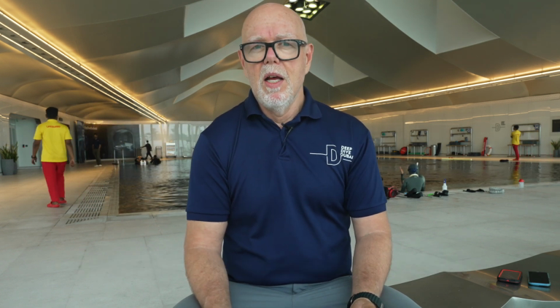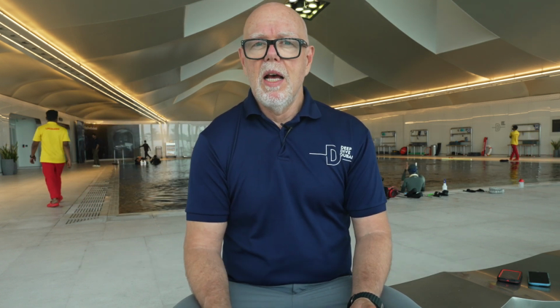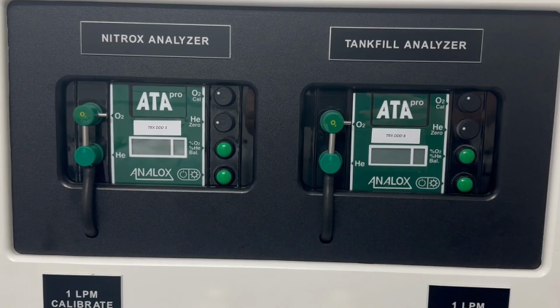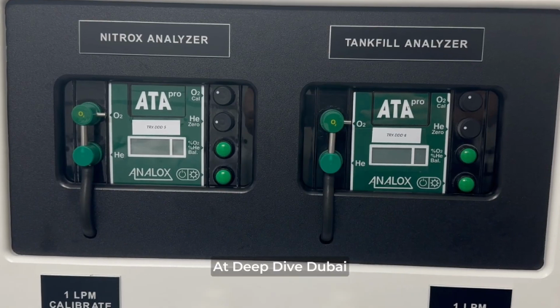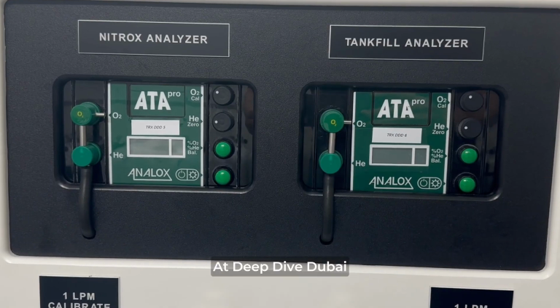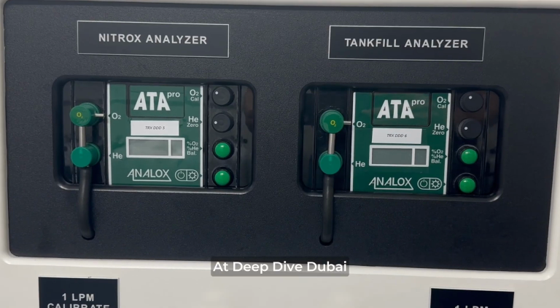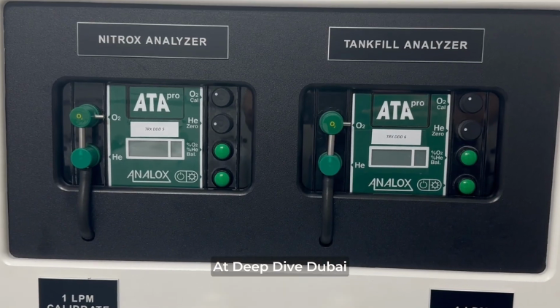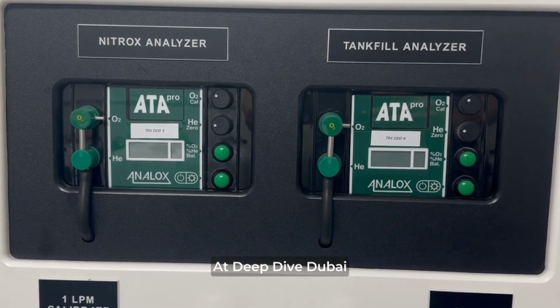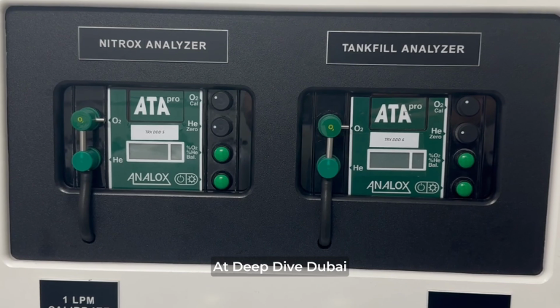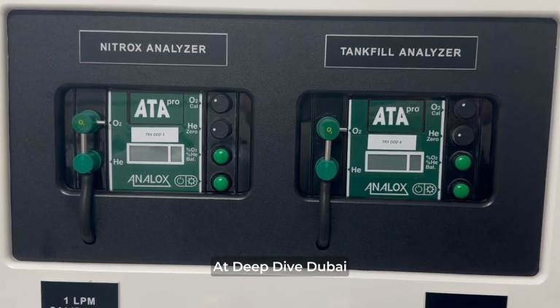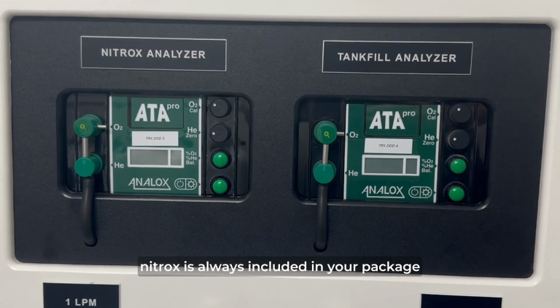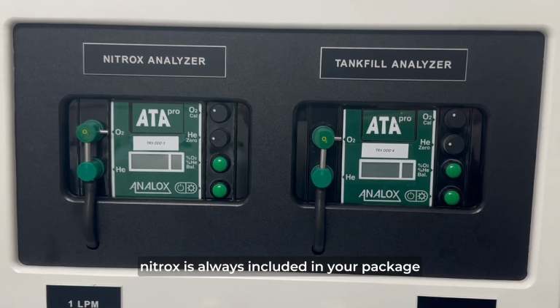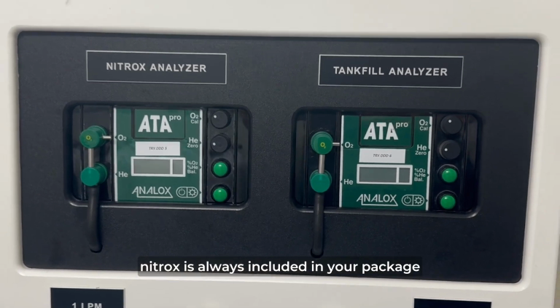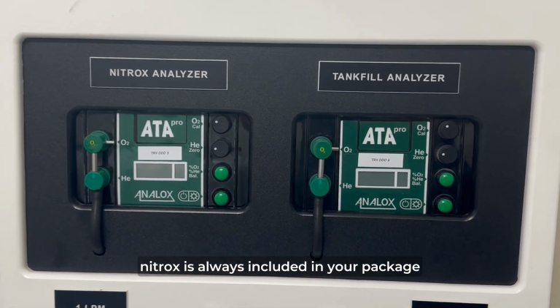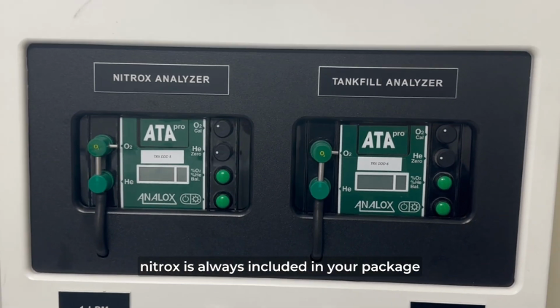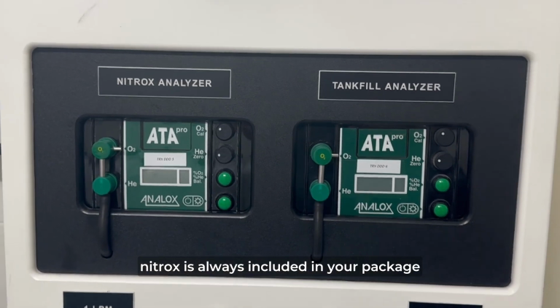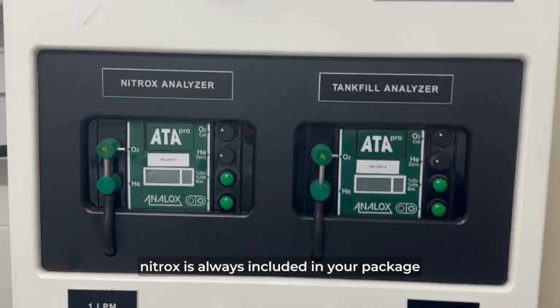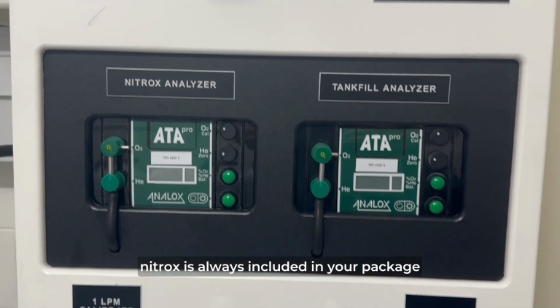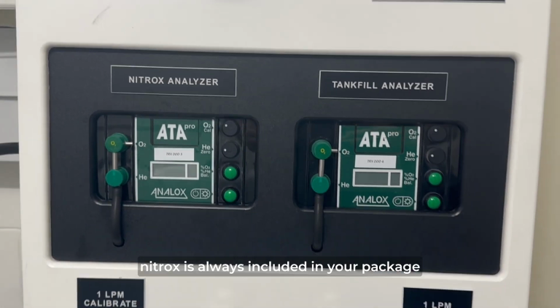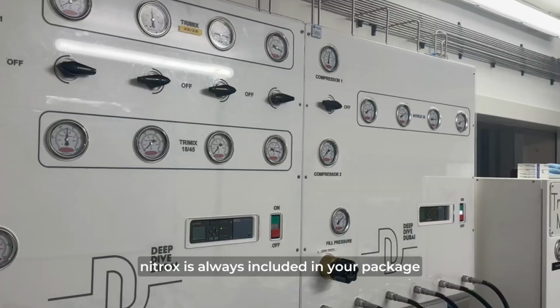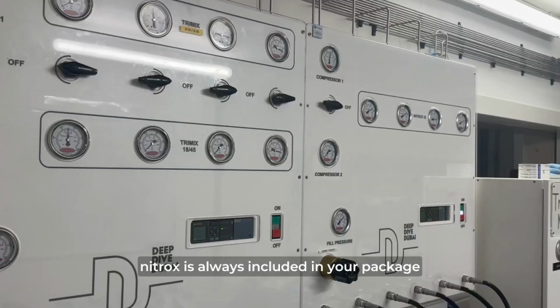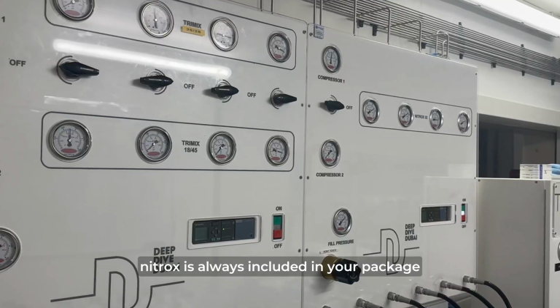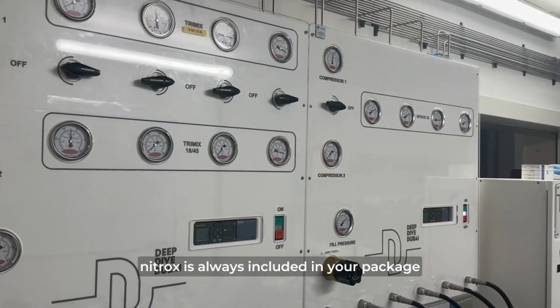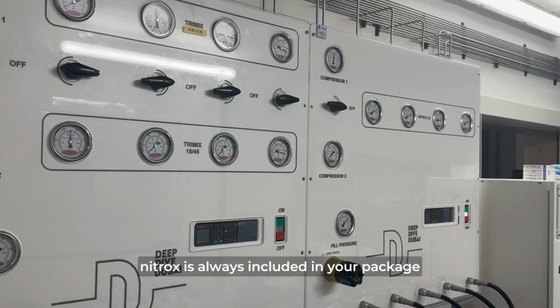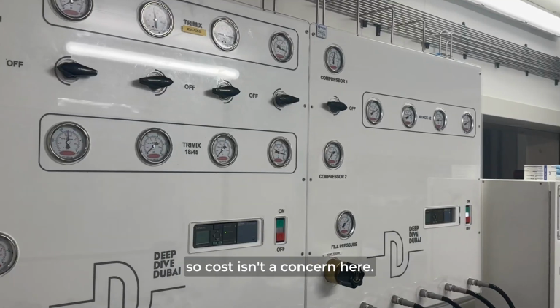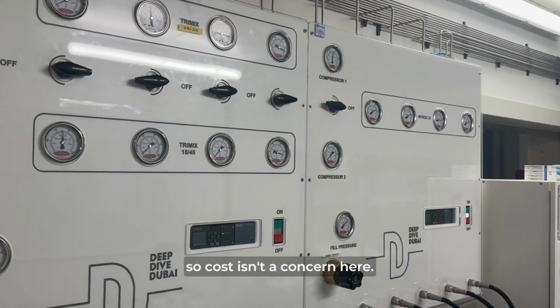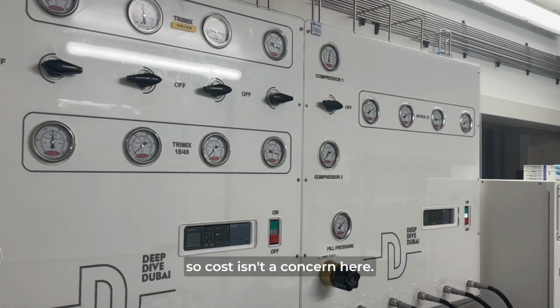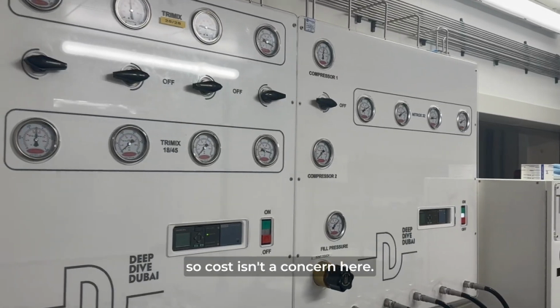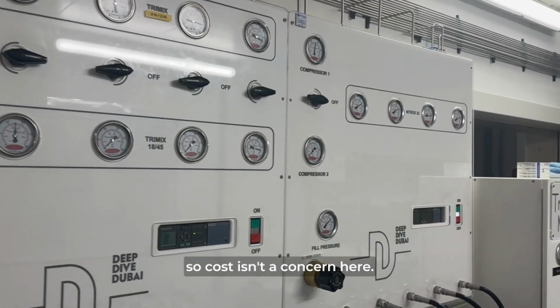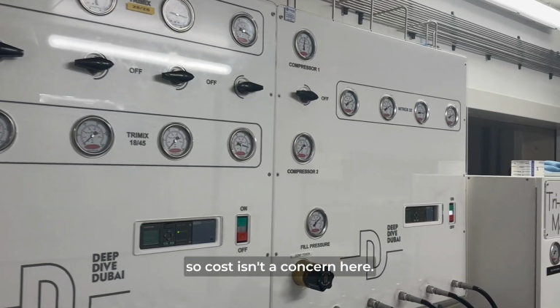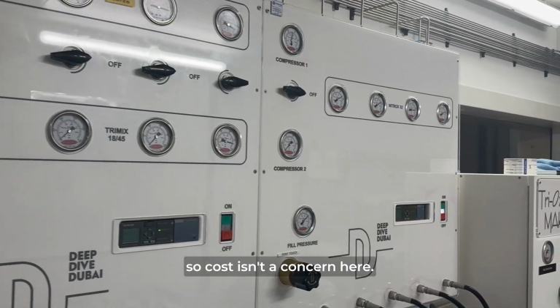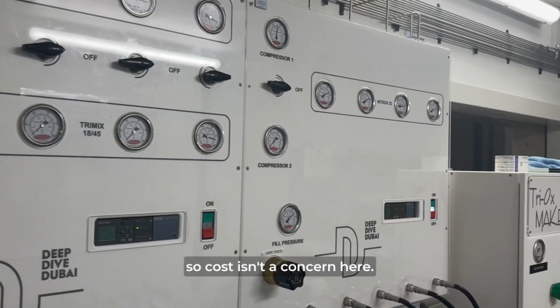At Deep Dive Dubai, nitrox is always included in your package, so cost isn't a concern here.